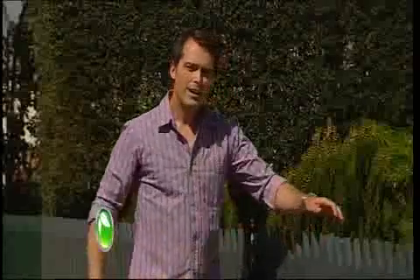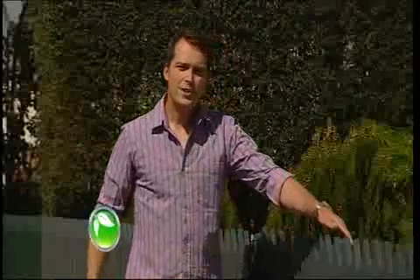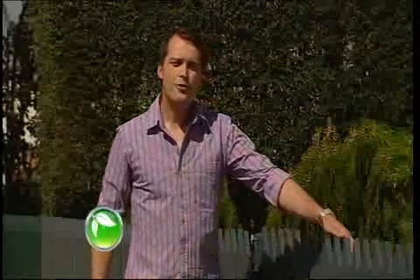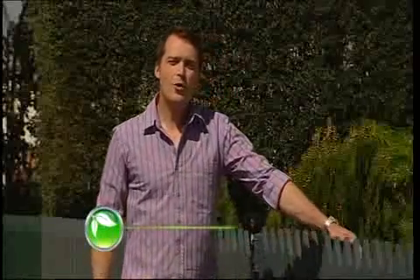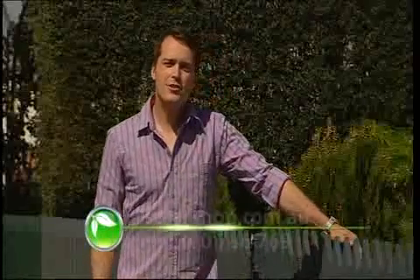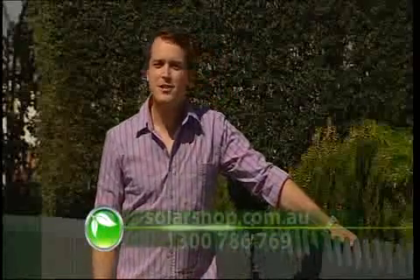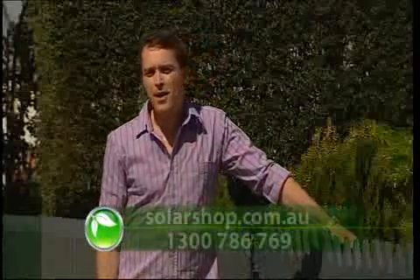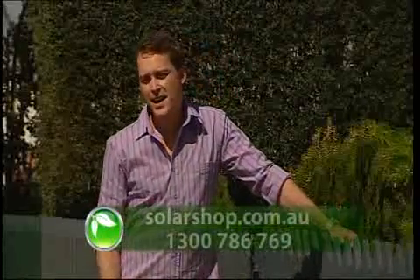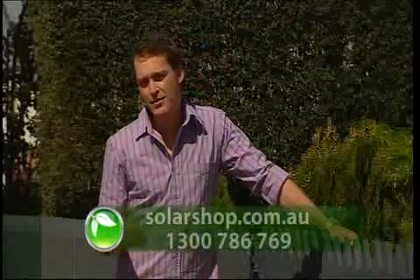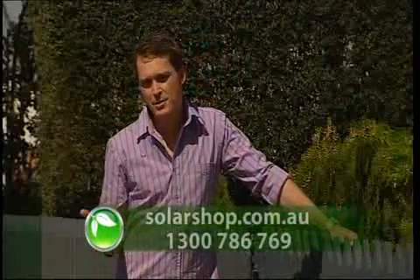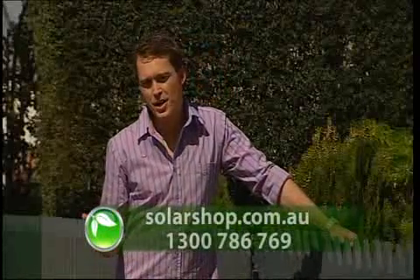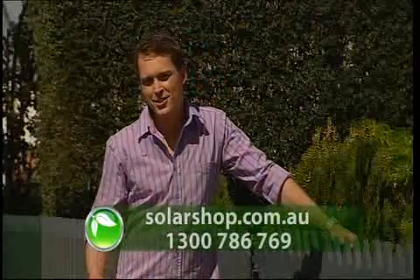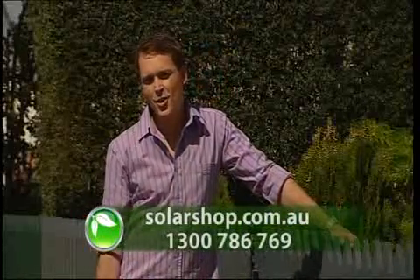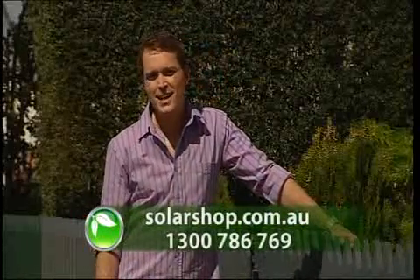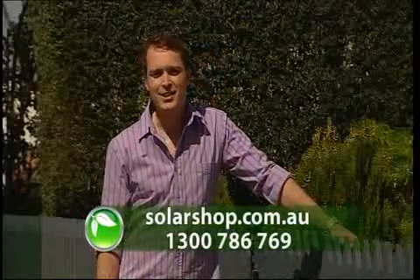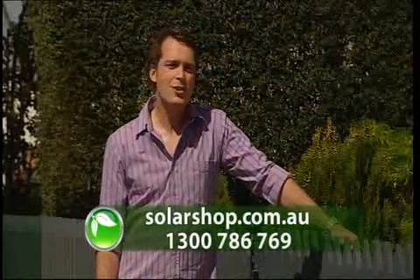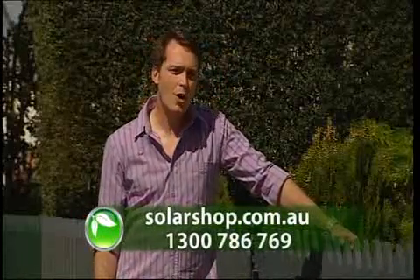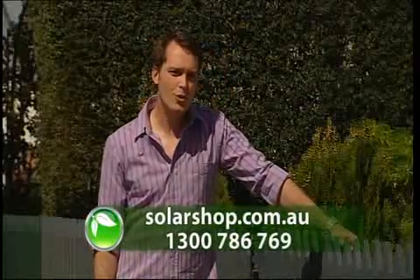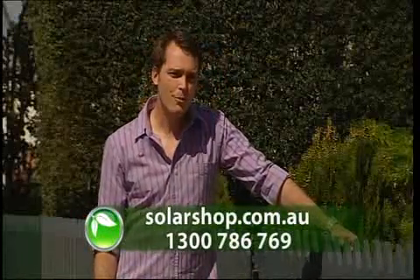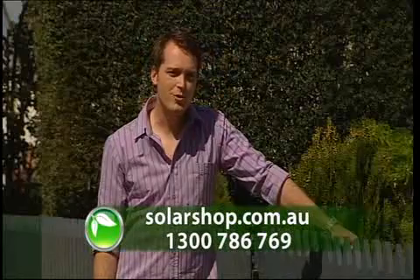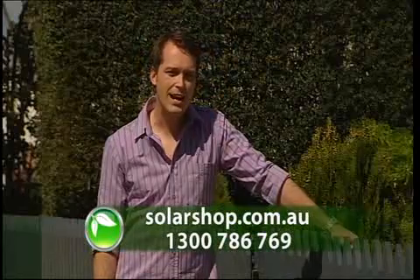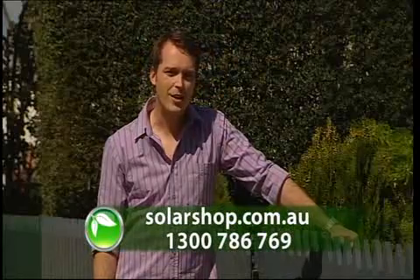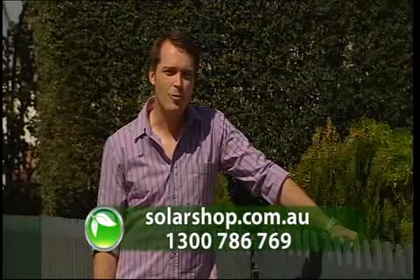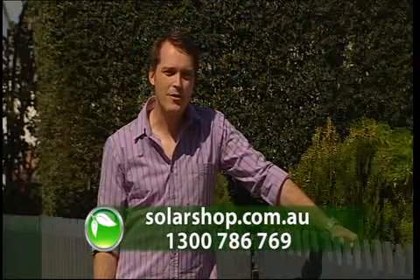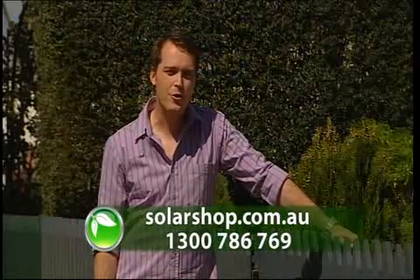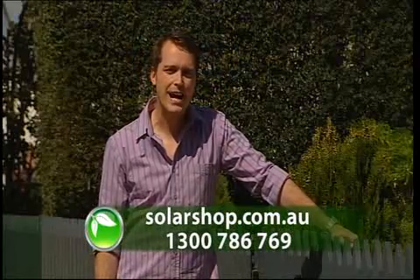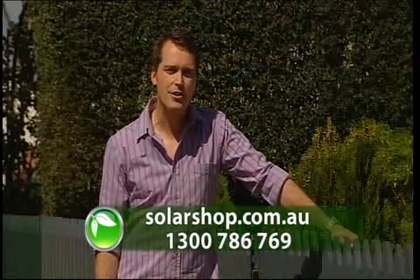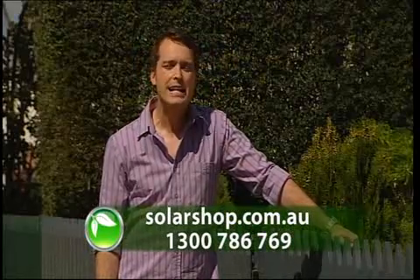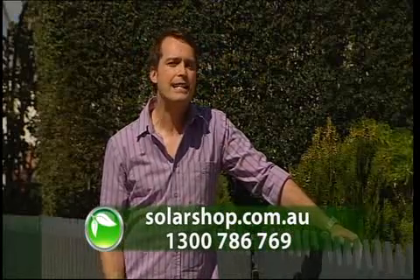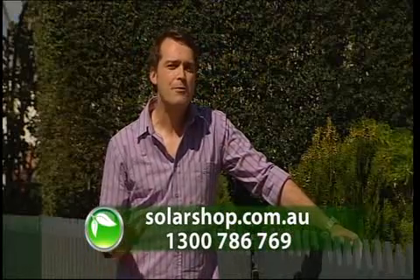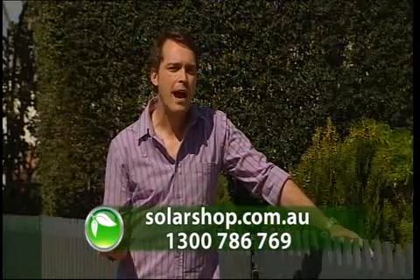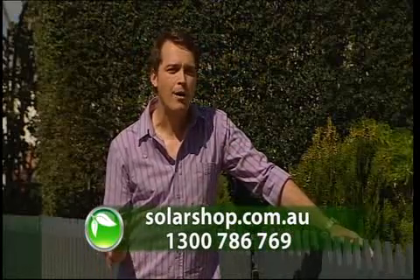So if you're interested in buying any of these products, contact Solar Shop Australia on 1300 Sun Power, or just go to the Solar Shop website.